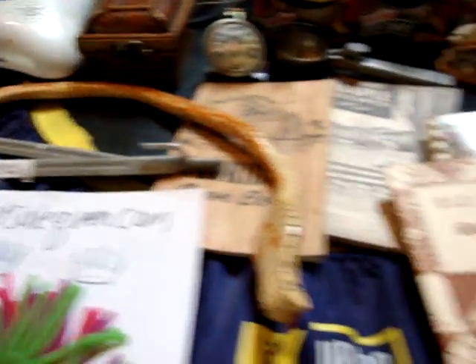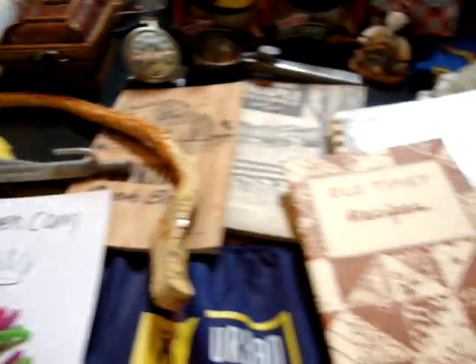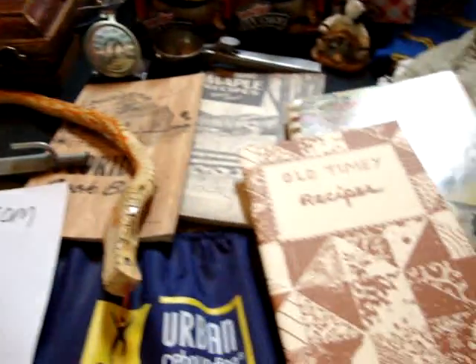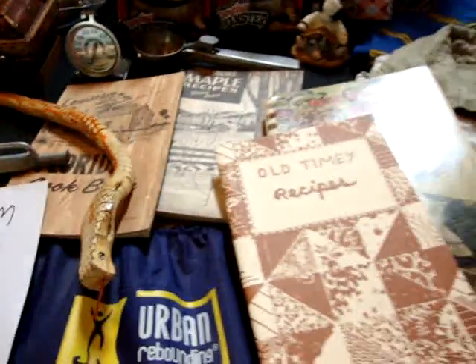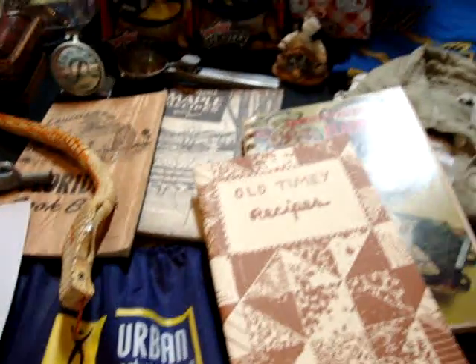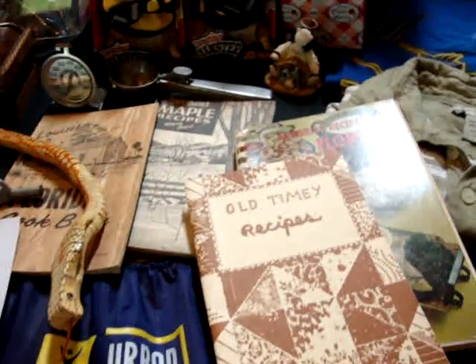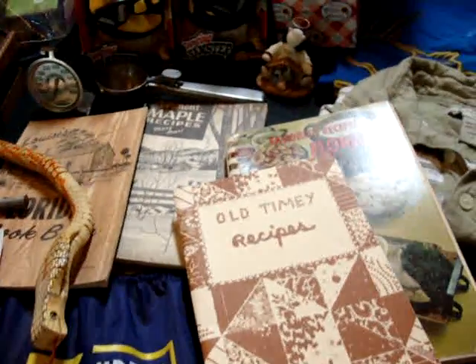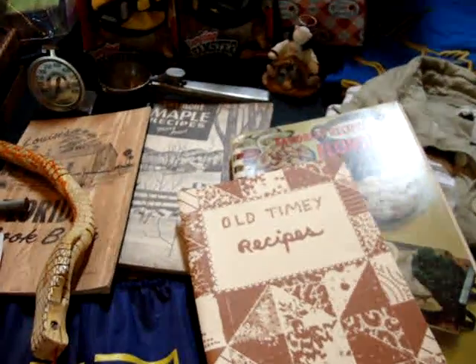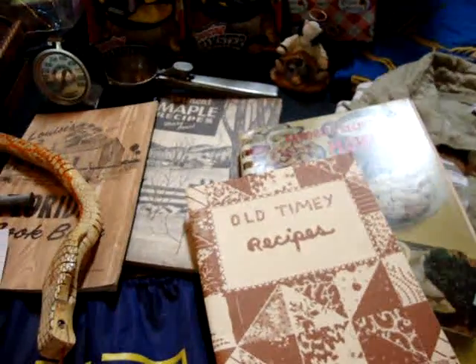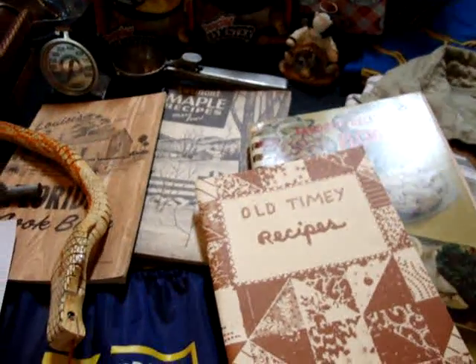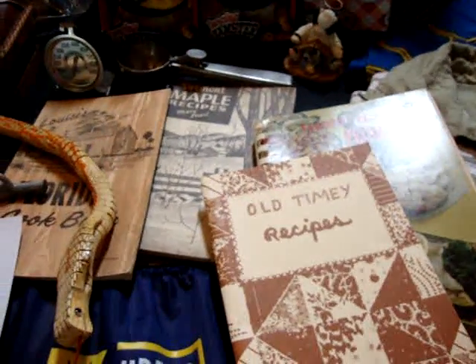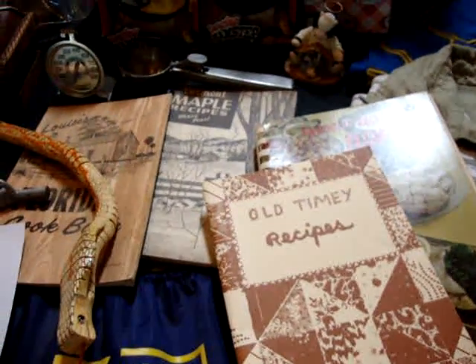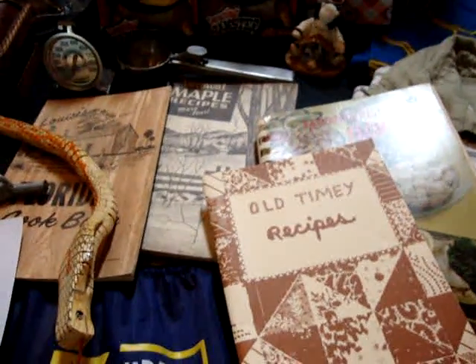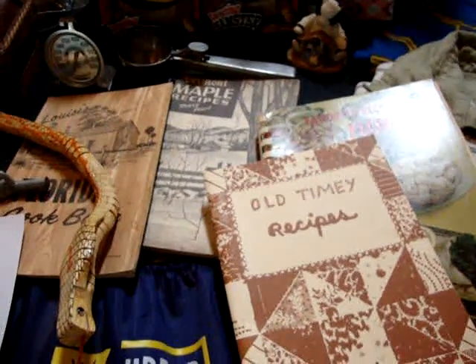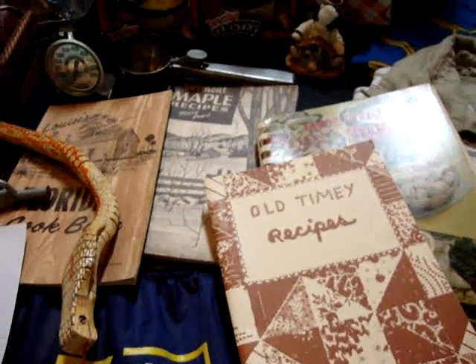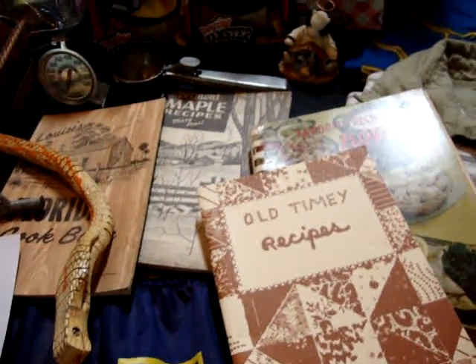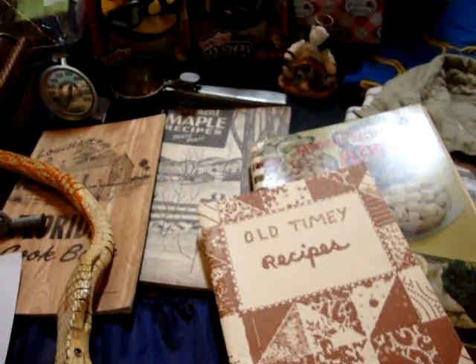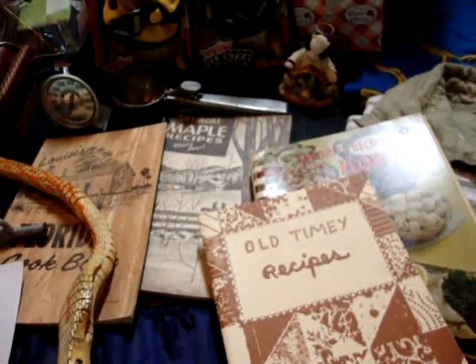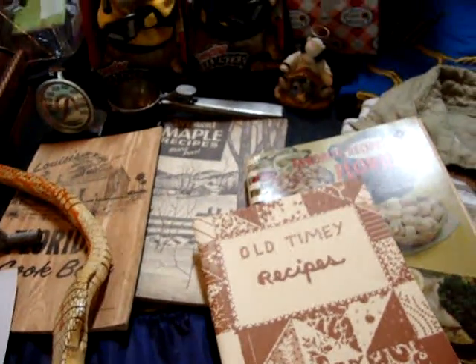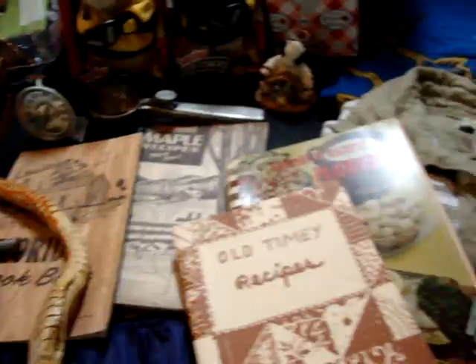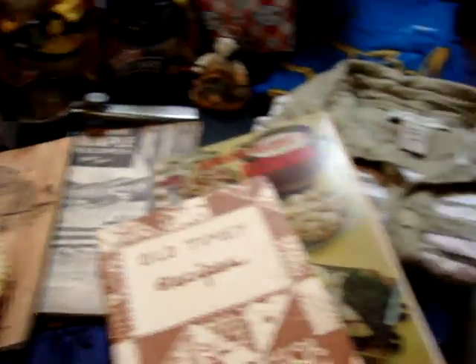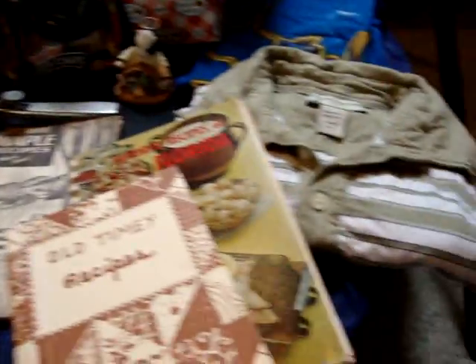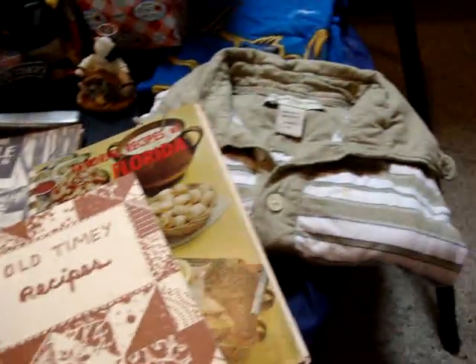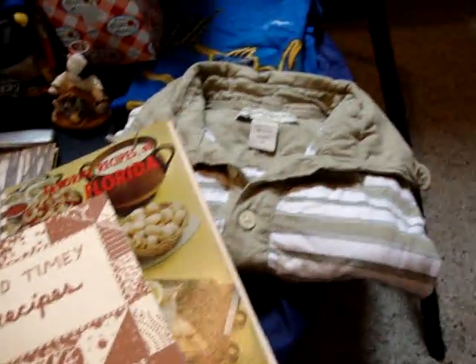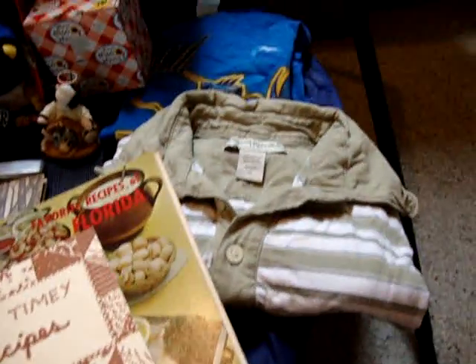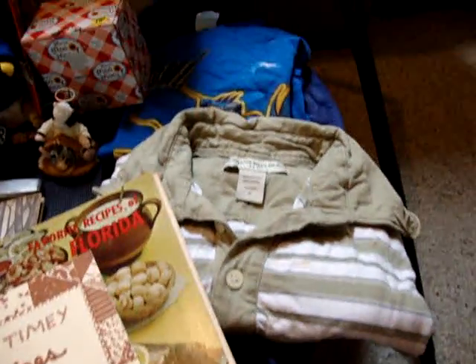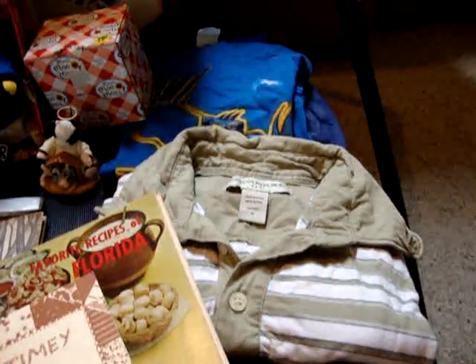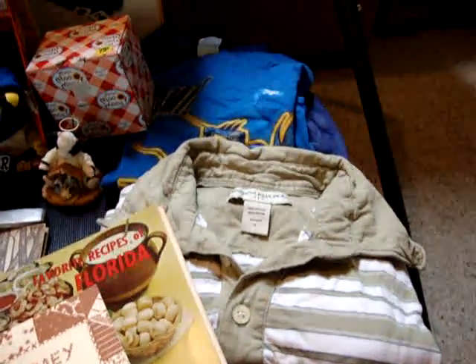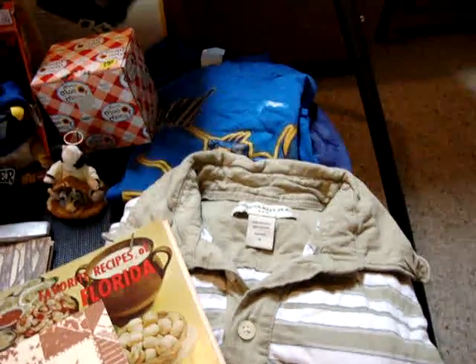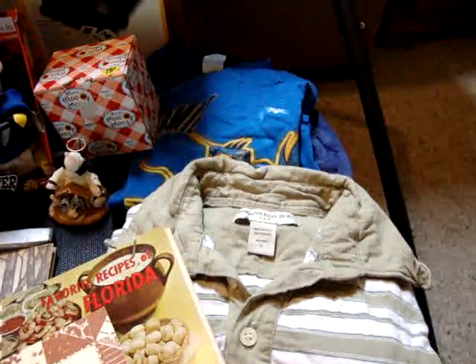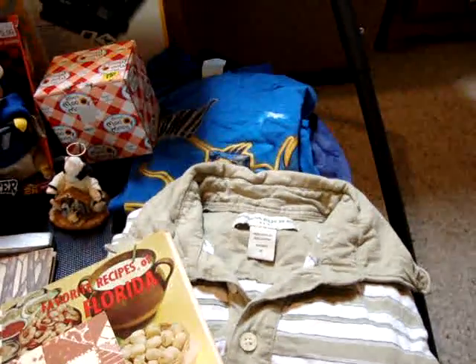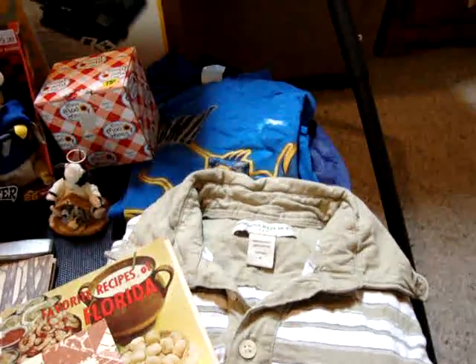I bought some vintage cookbooks for like $0.50 each. Shirts for Jacob, $0.25 each.